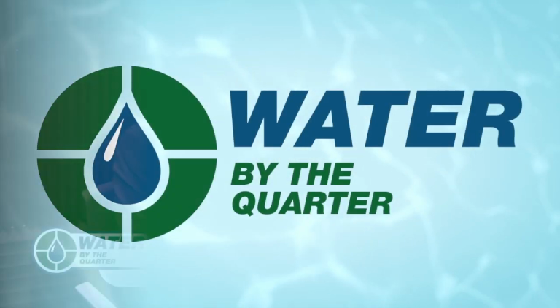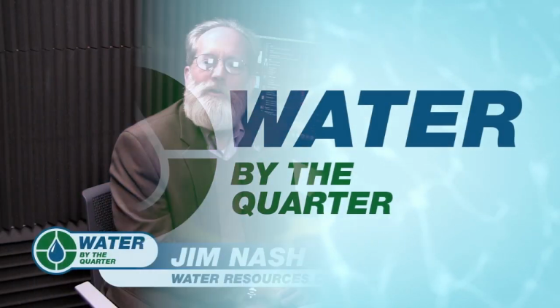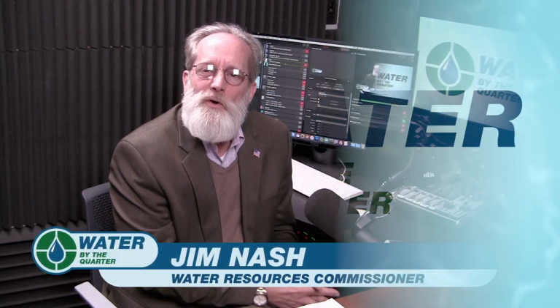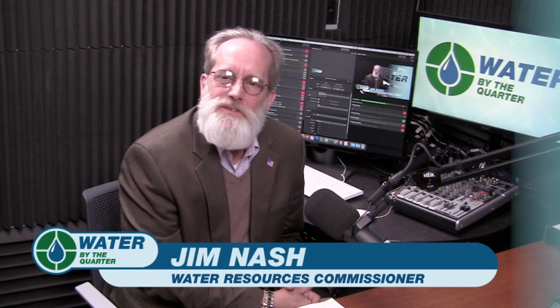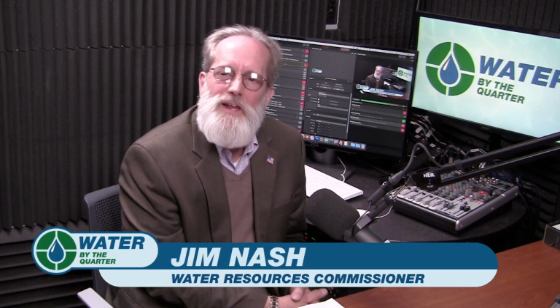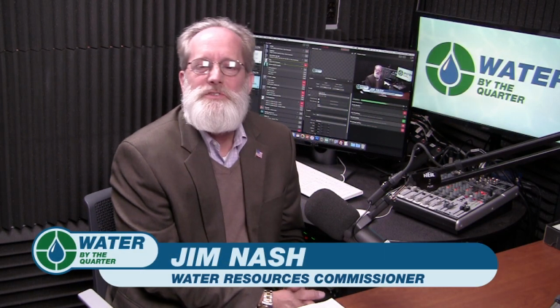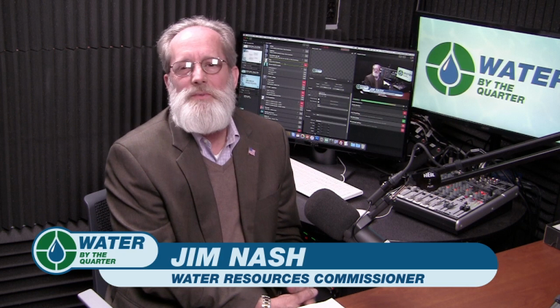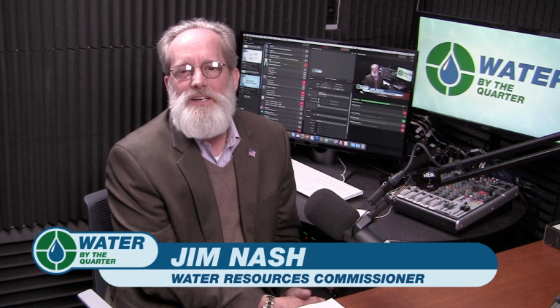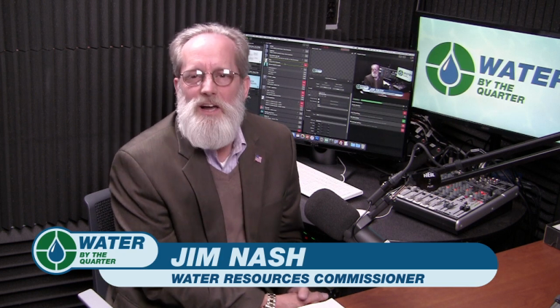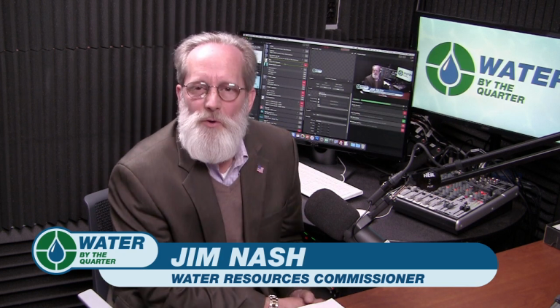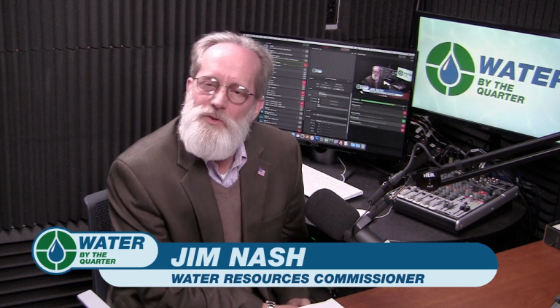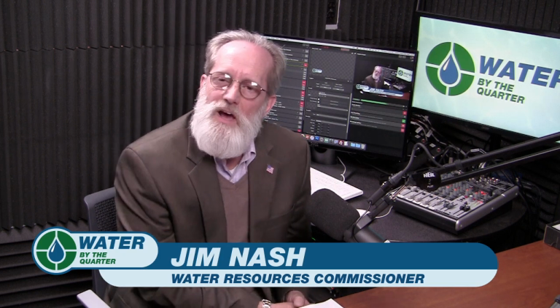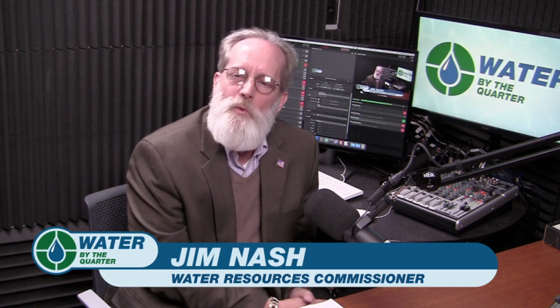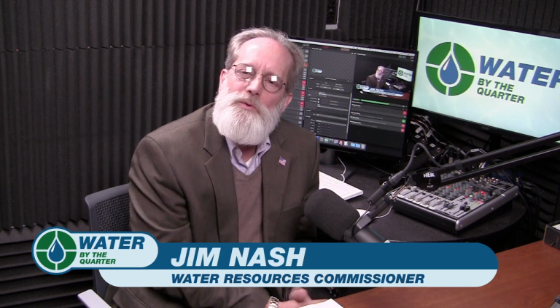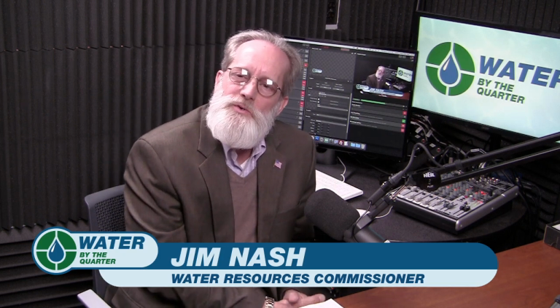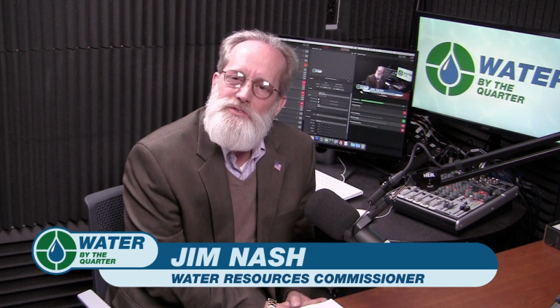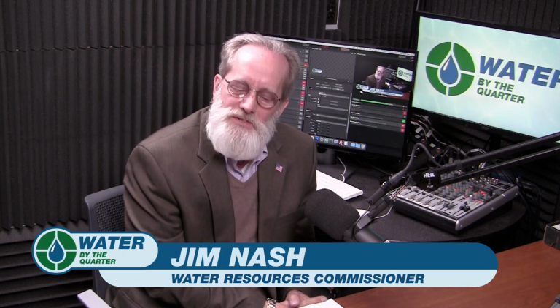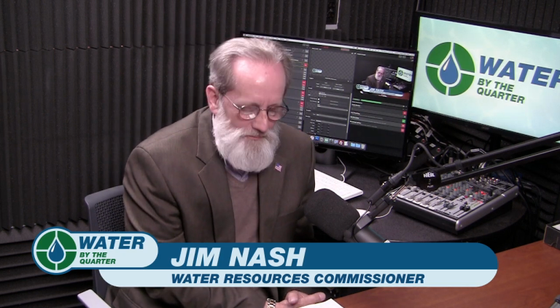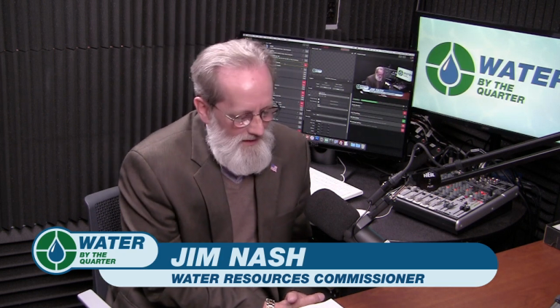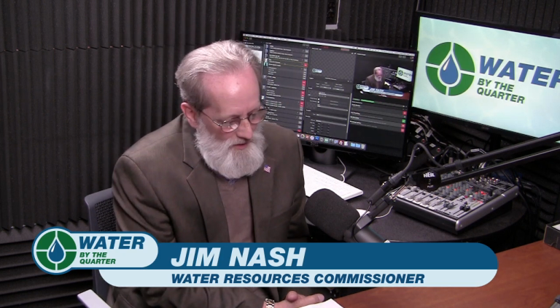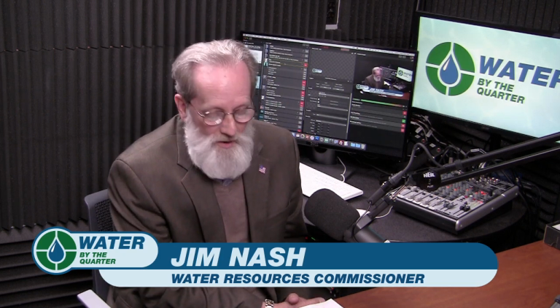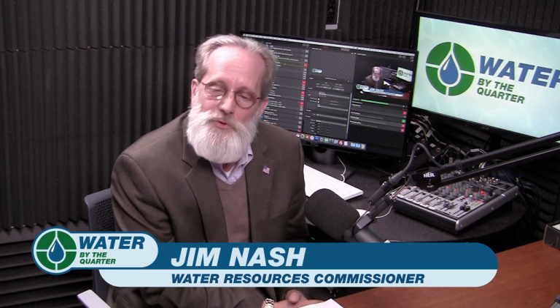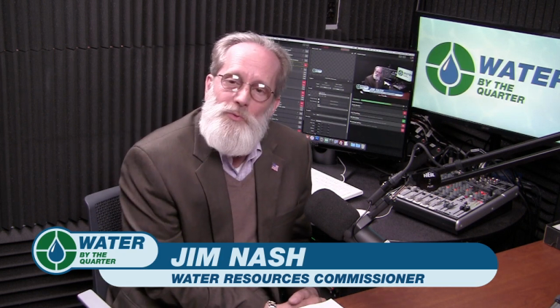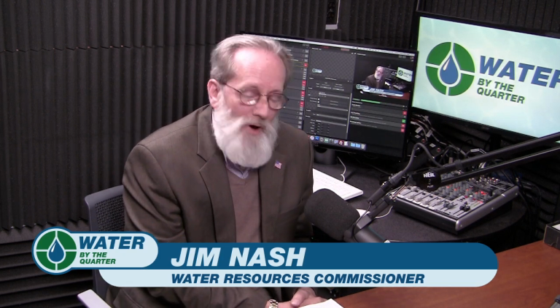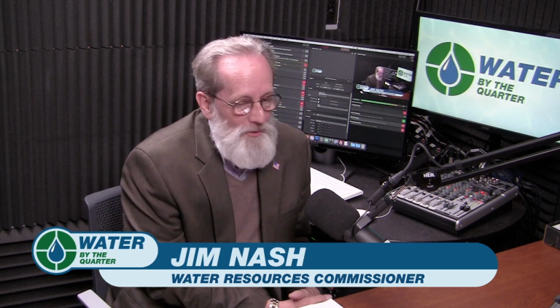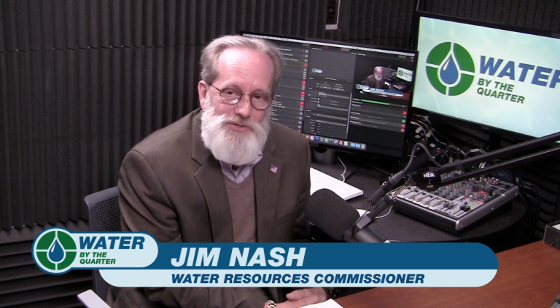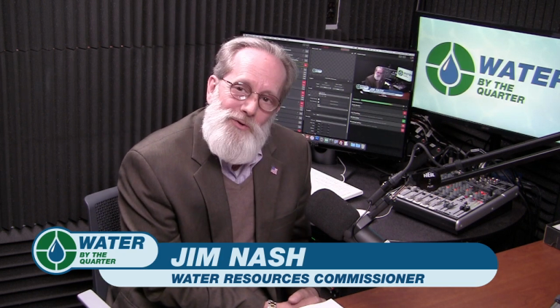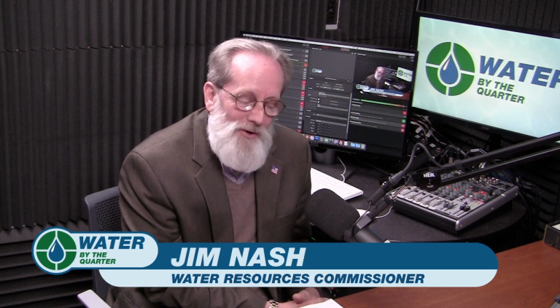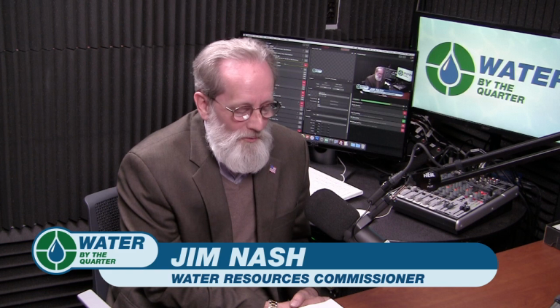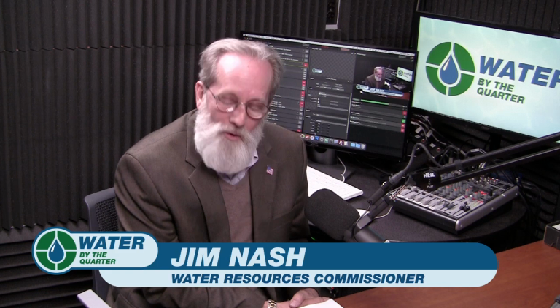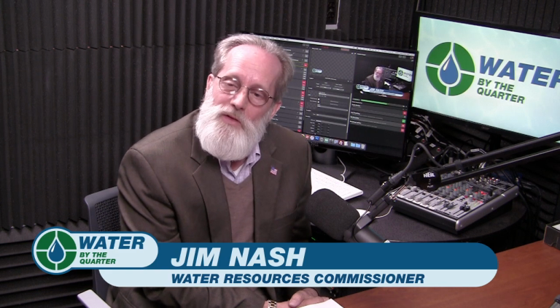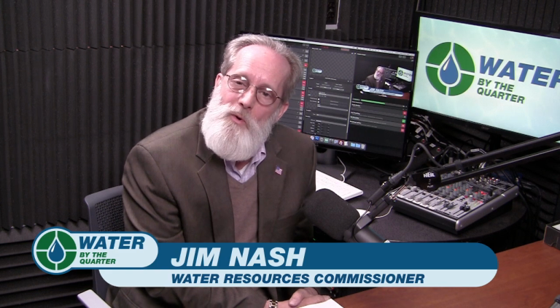Howdy, folks. My name's Jim Nash. I'm your Oakland County Water Resources Commissioner. Welcome to our new show called Water by the Quarter.